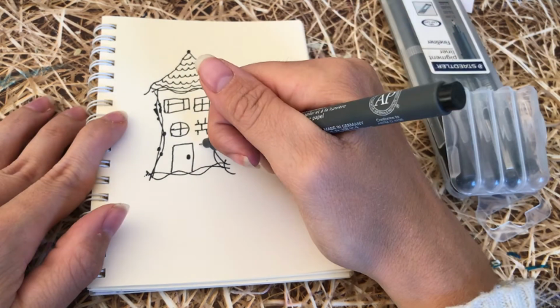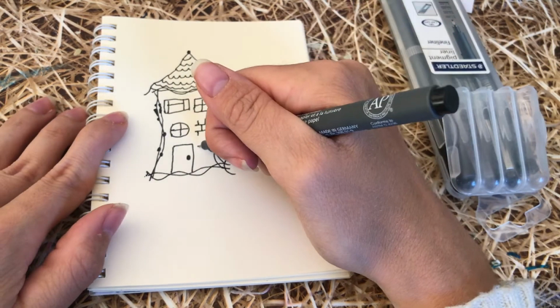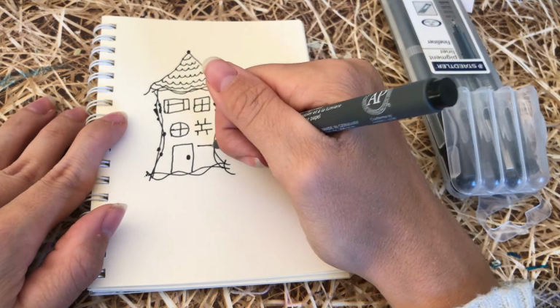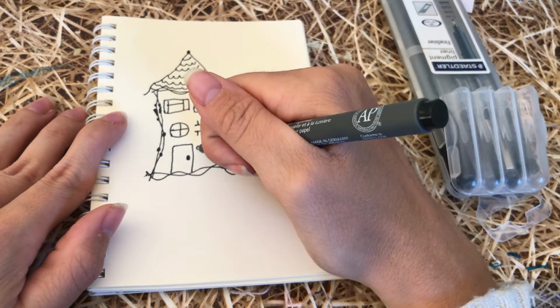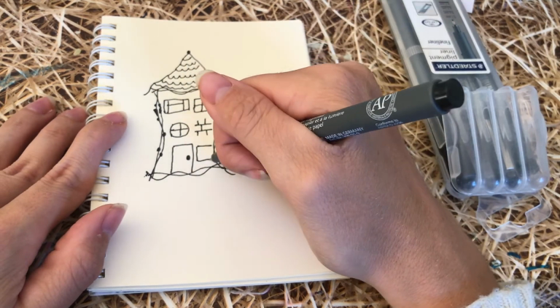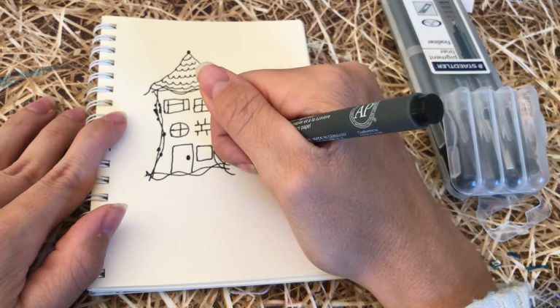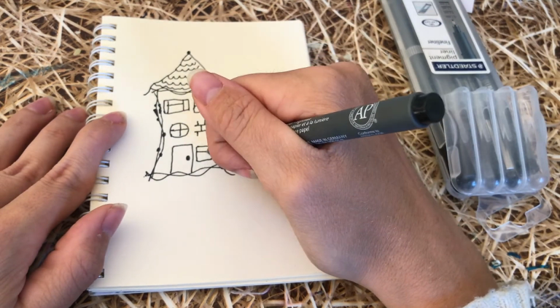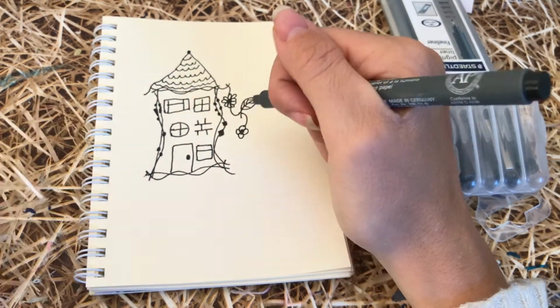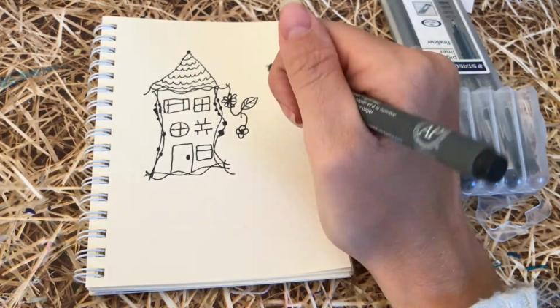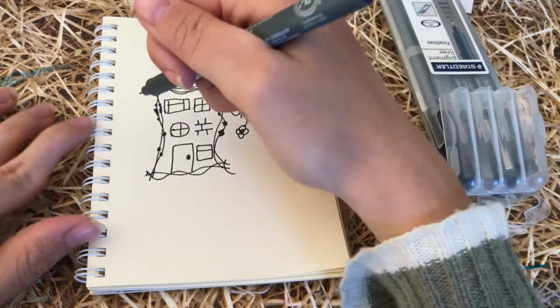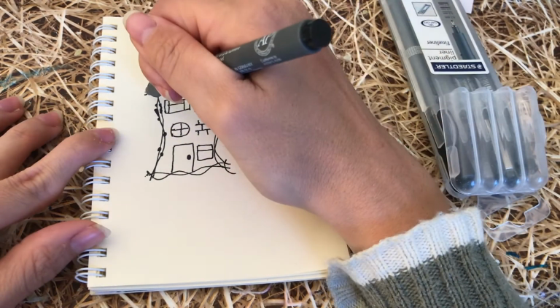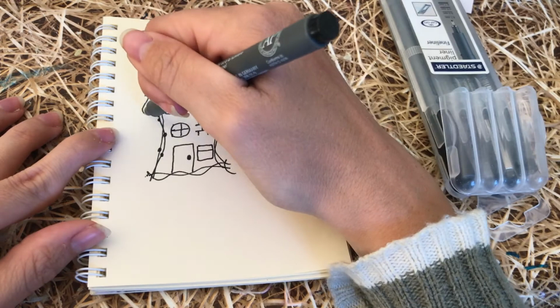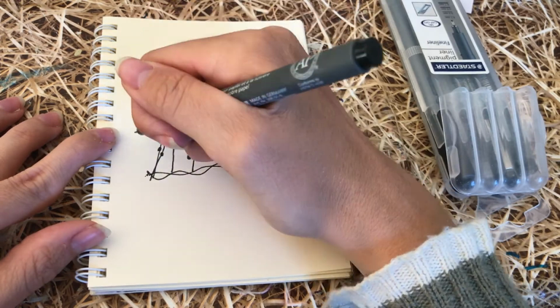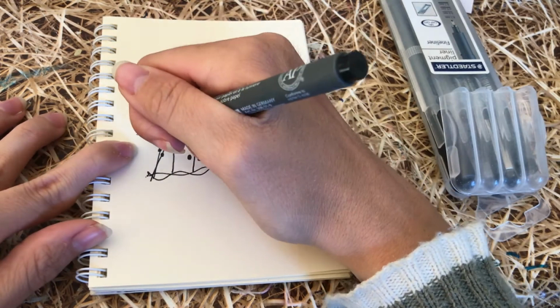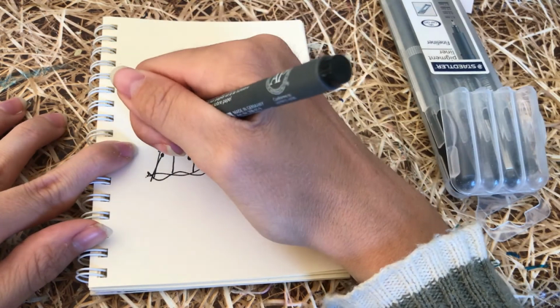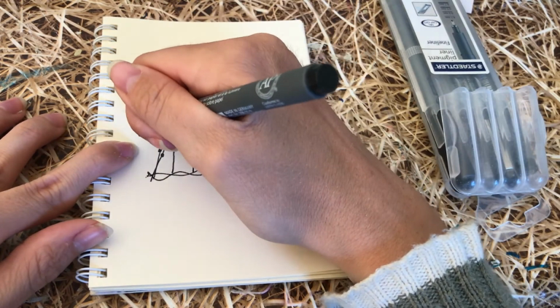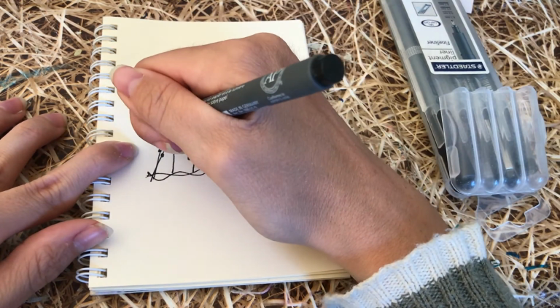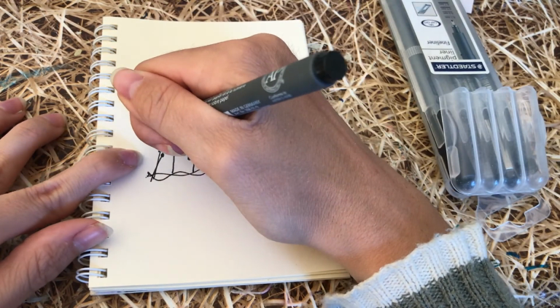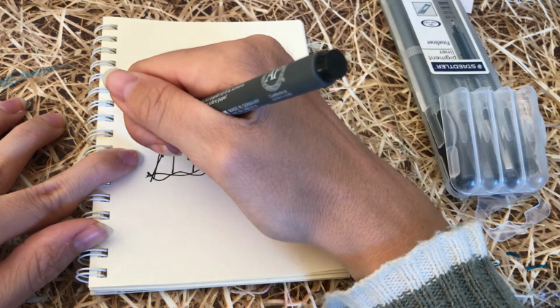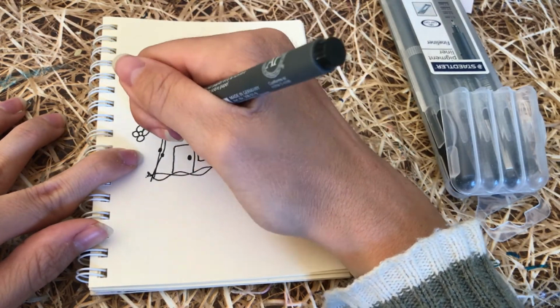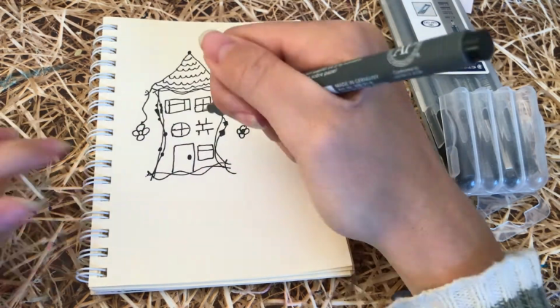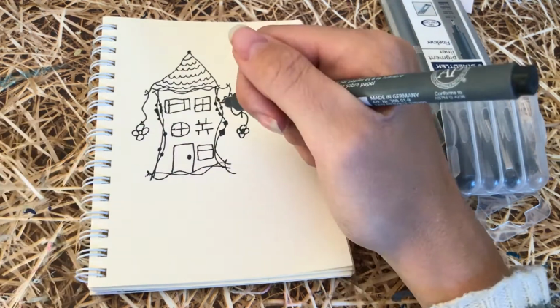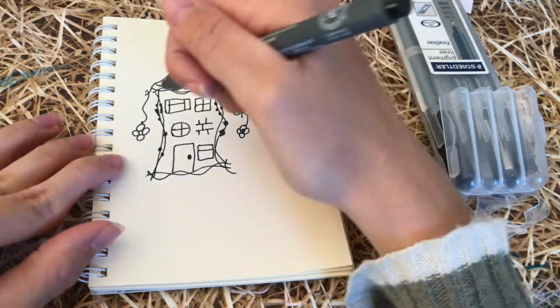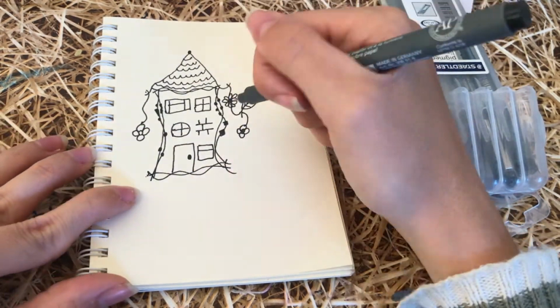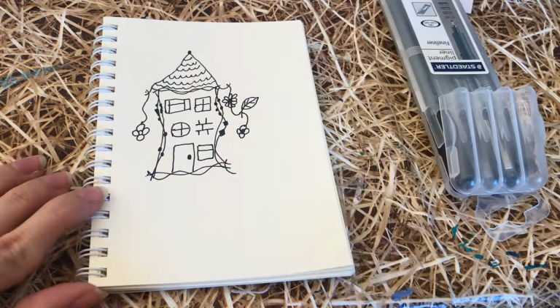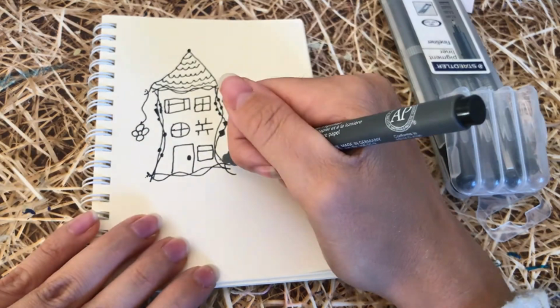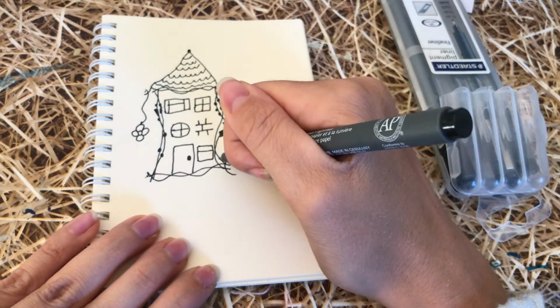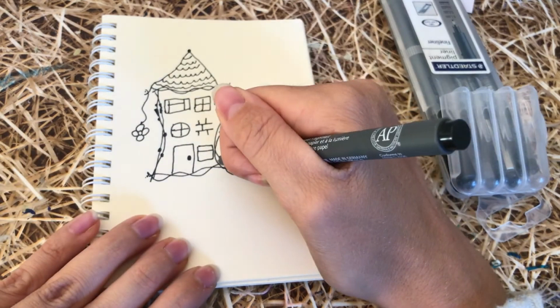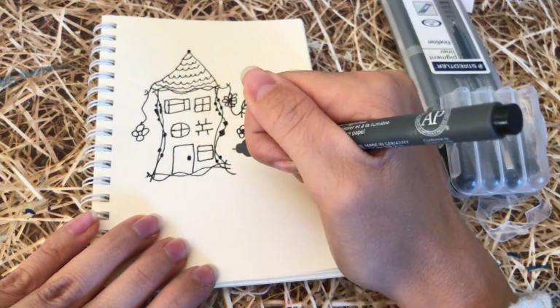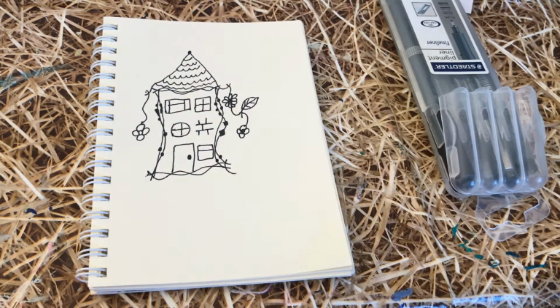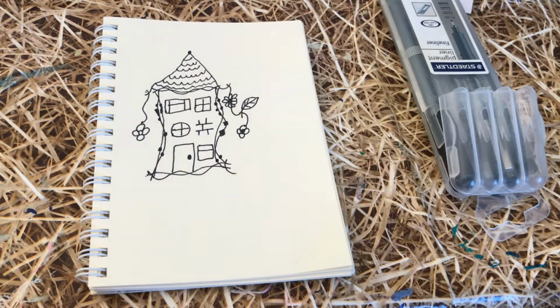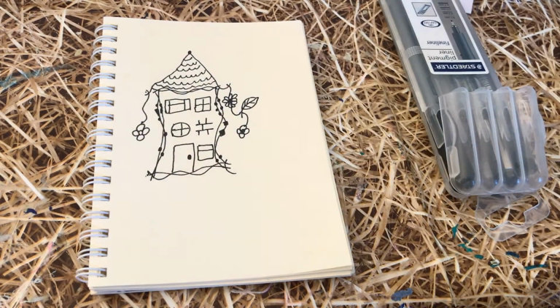If you wanted to, you could colour these in, but I've chosen to keep them in black and white. And this is the finished piece.